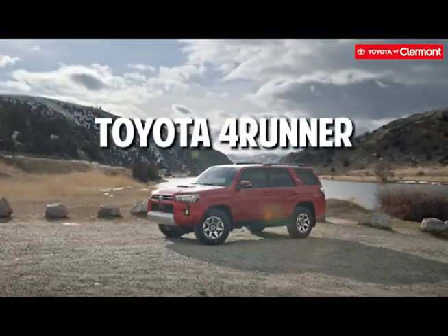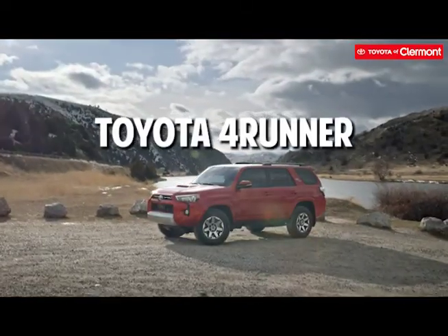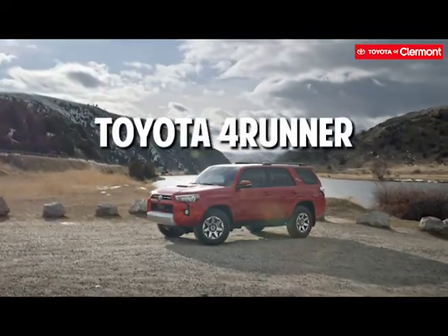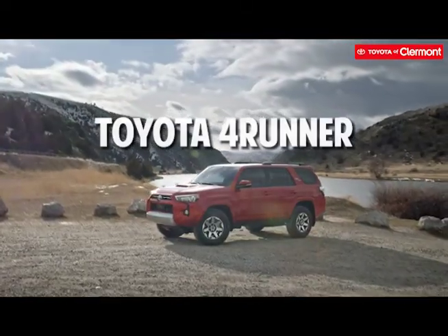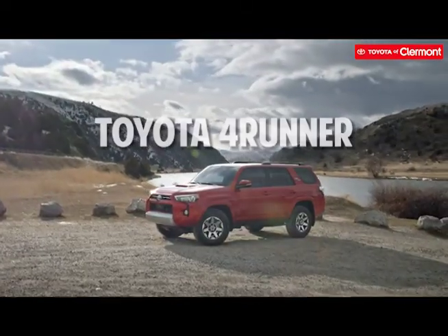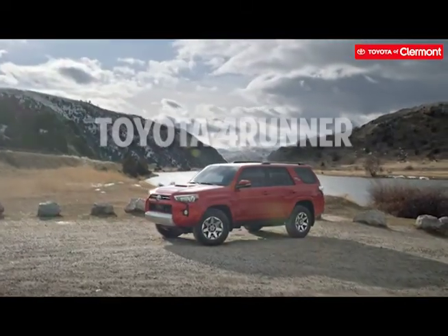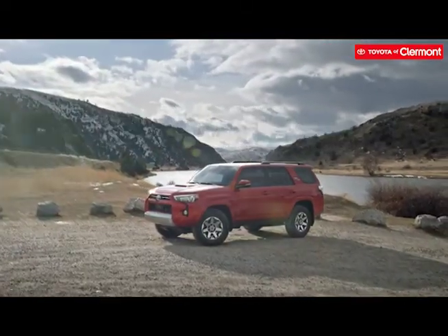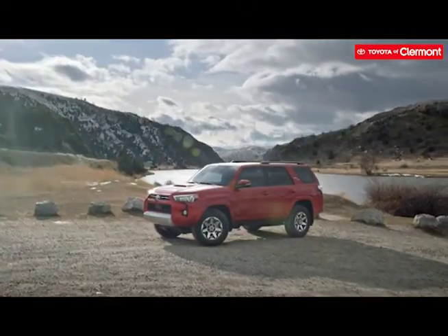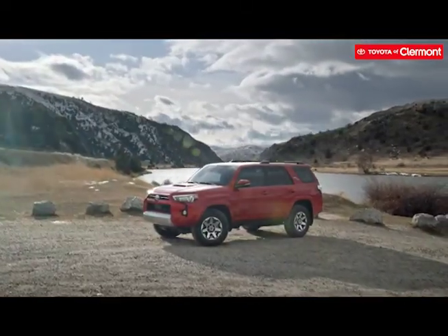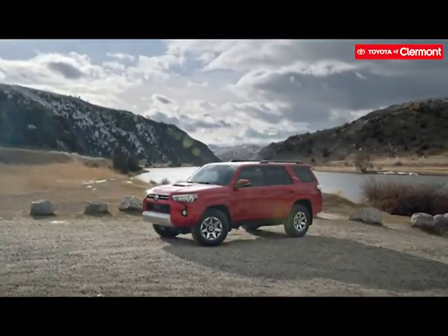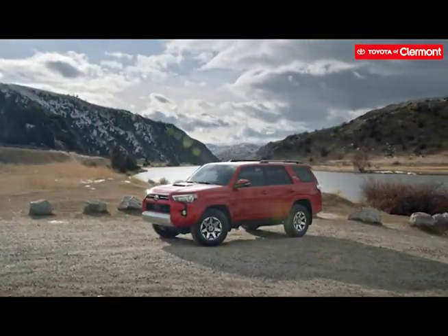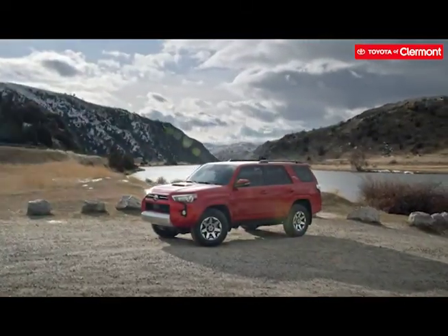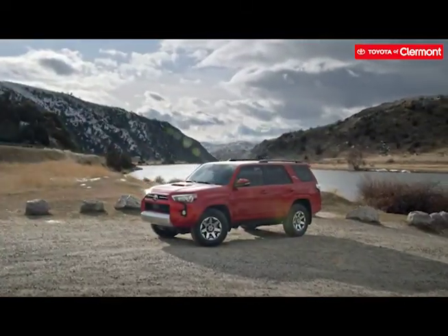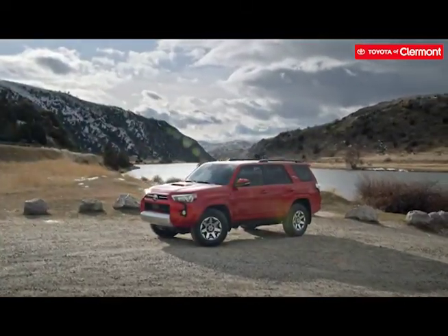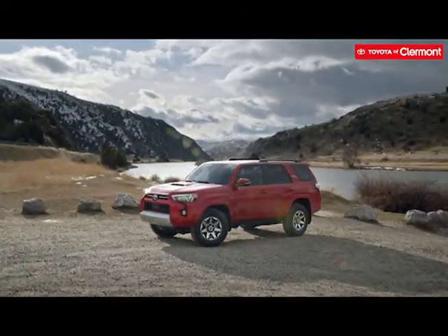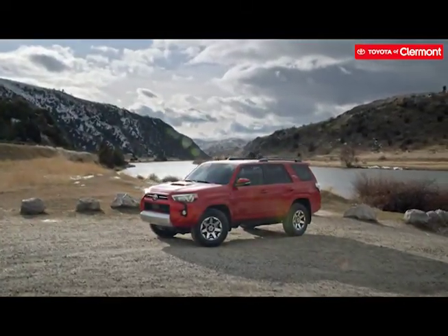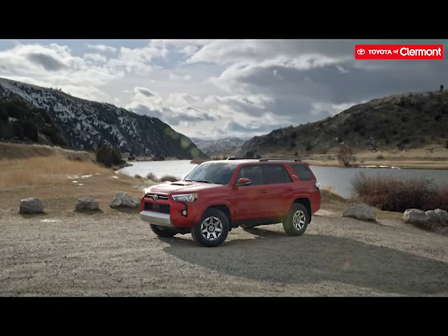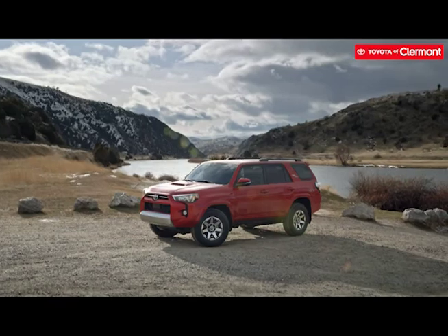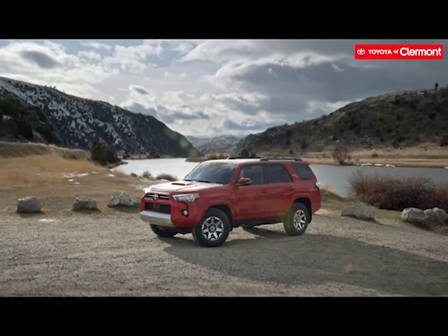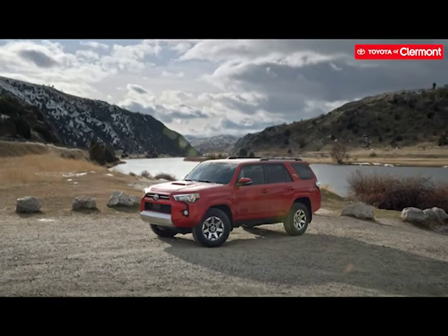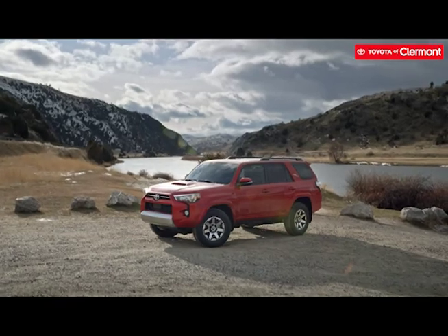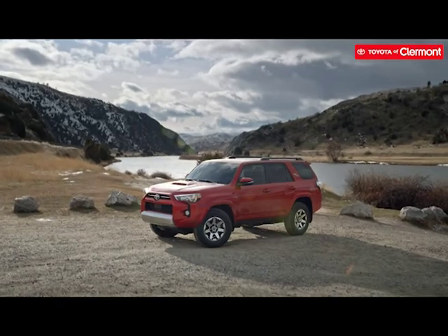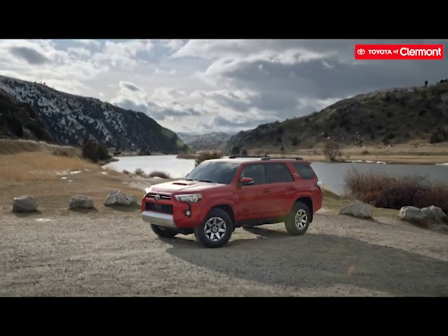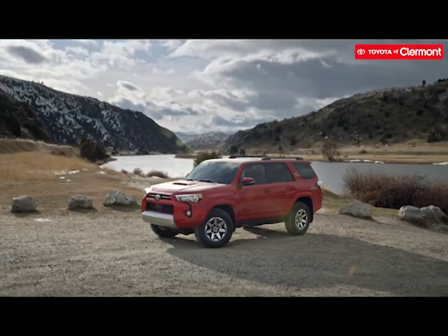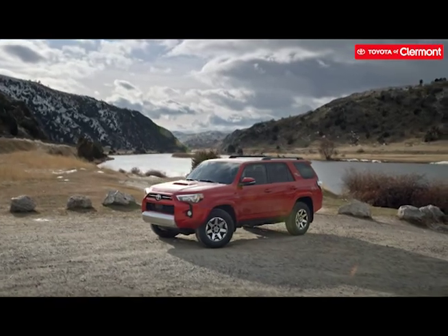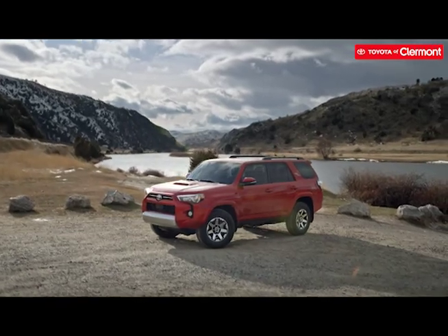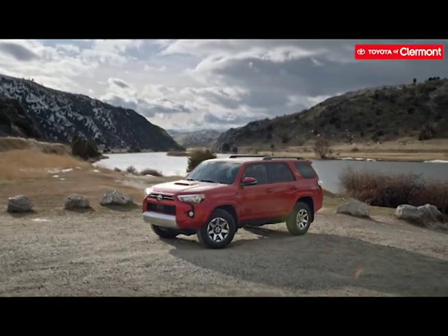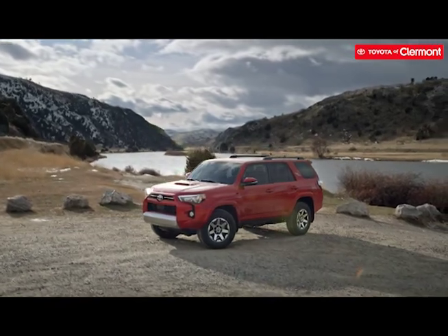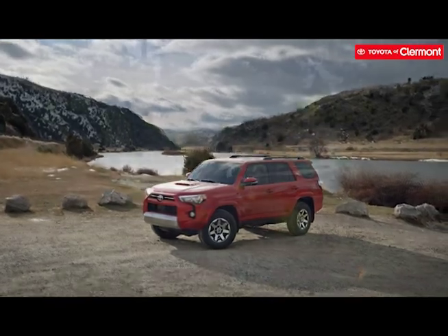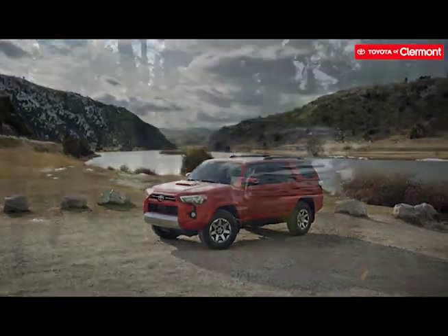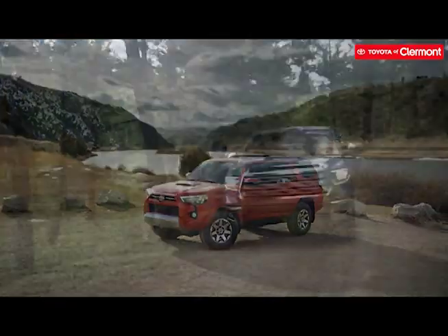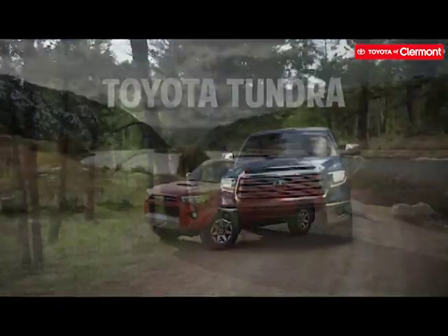A legendary body-on-frame SUV that has withstood the test of time, the 4Runner is an excellent choice when it comes to off-roading.